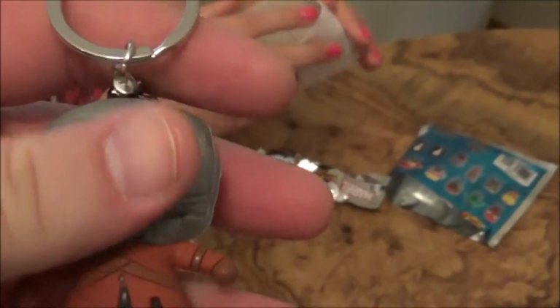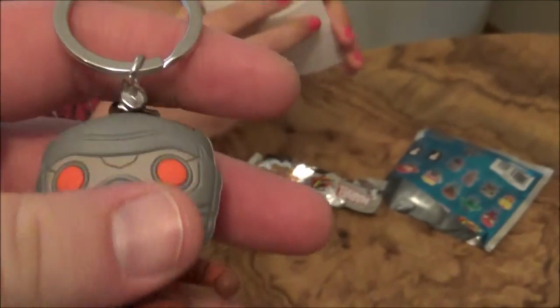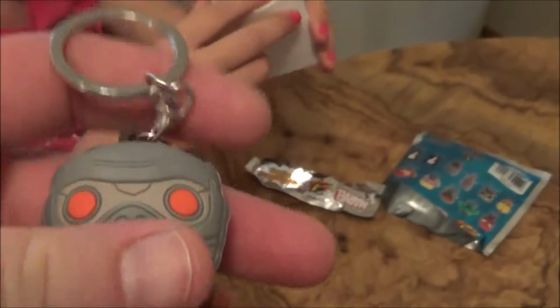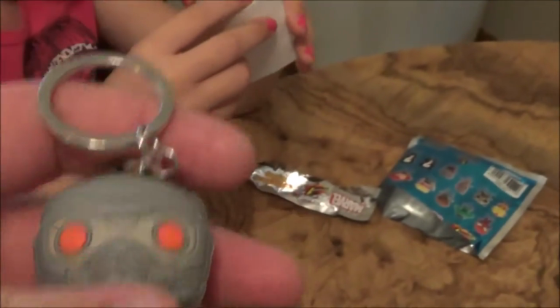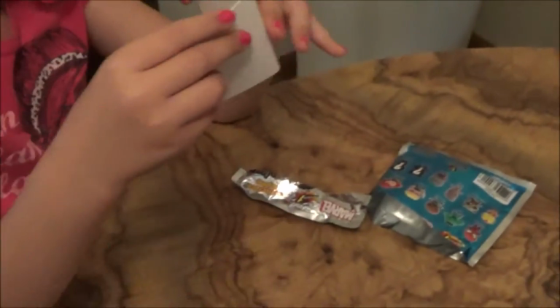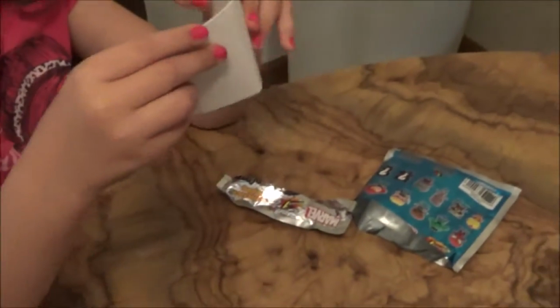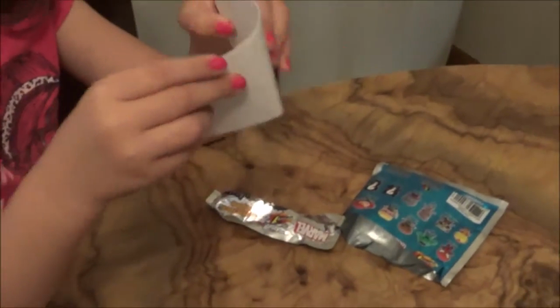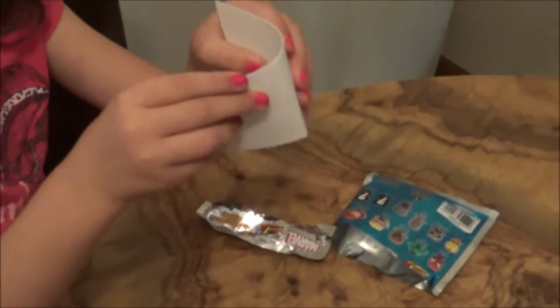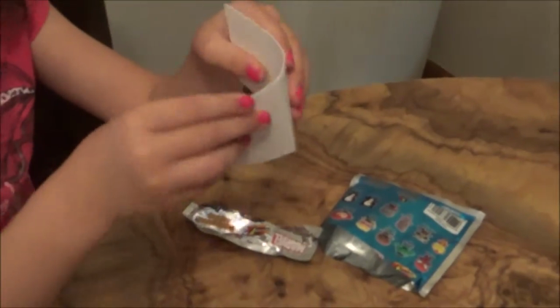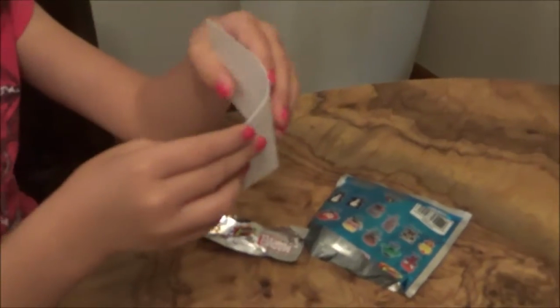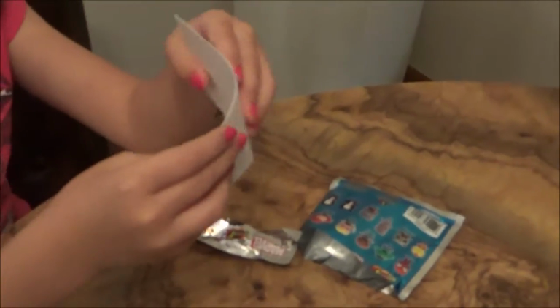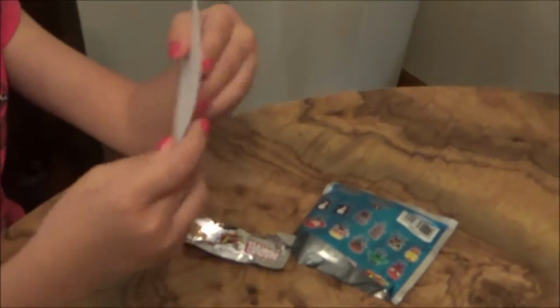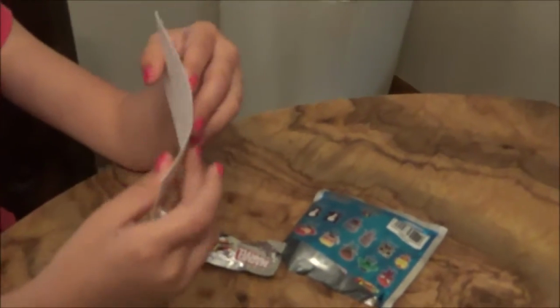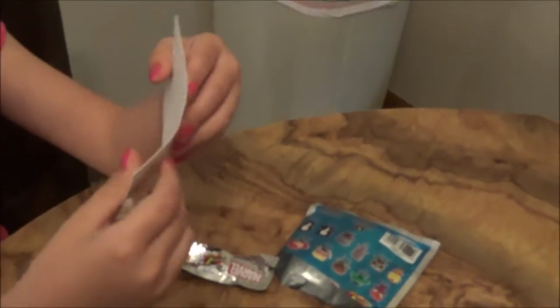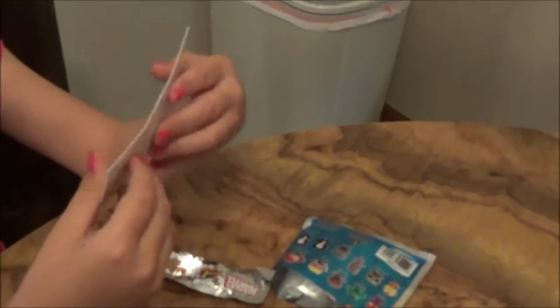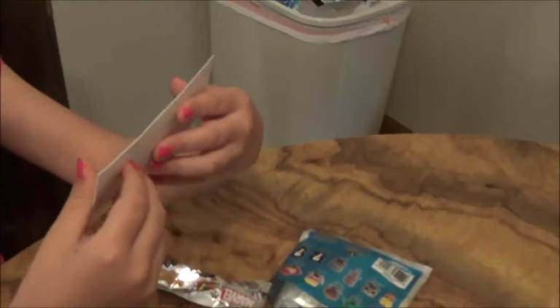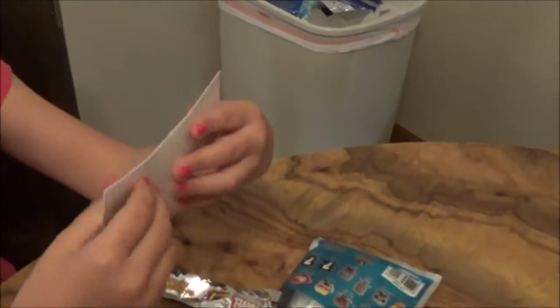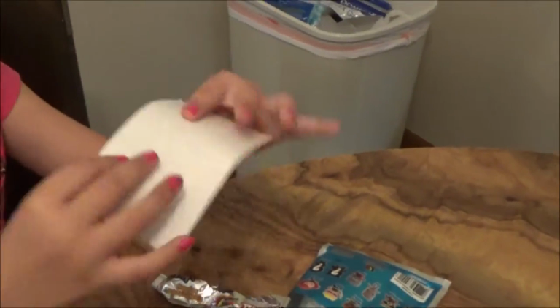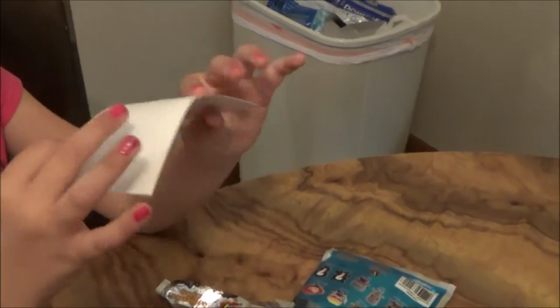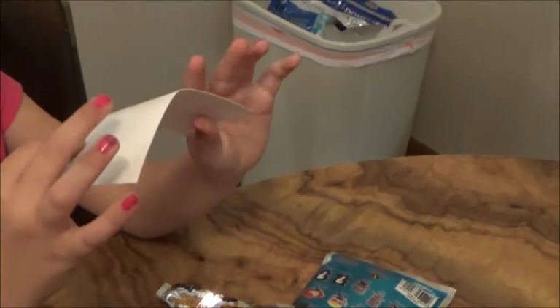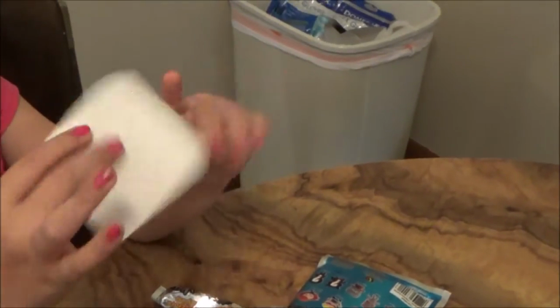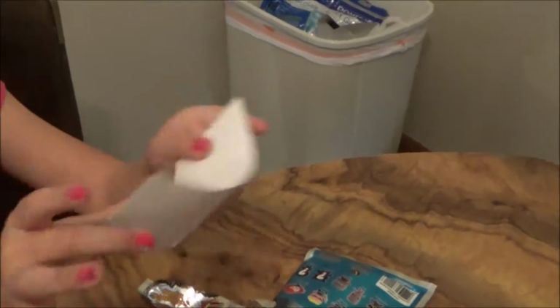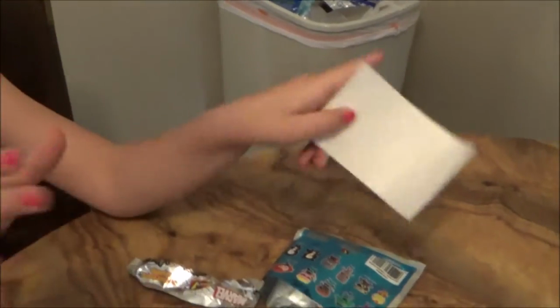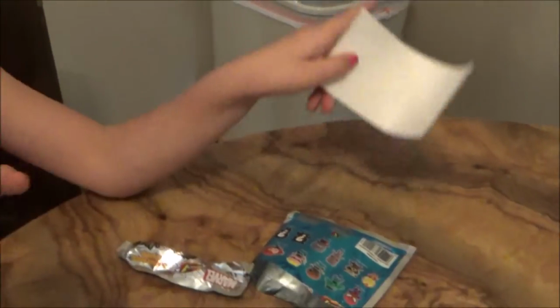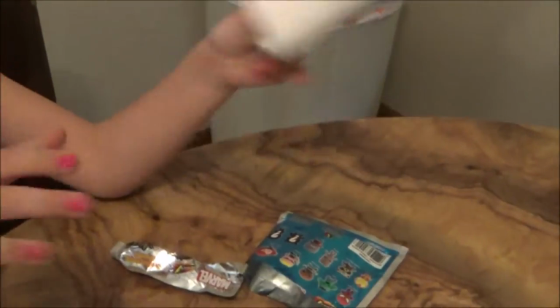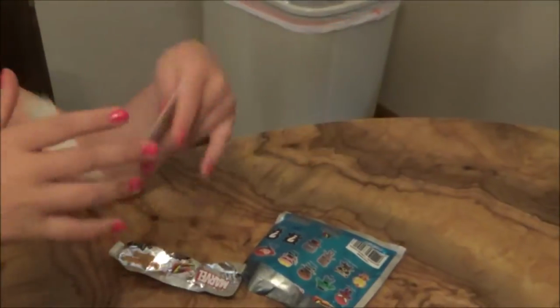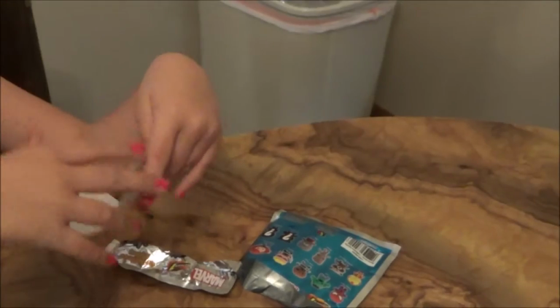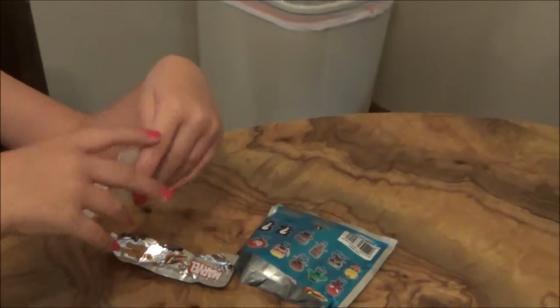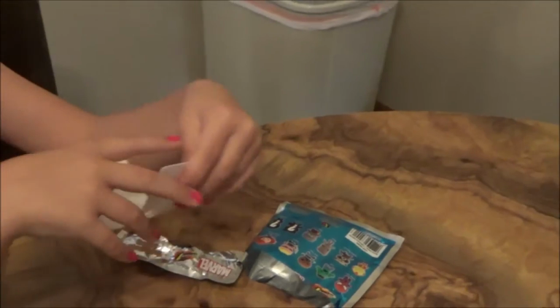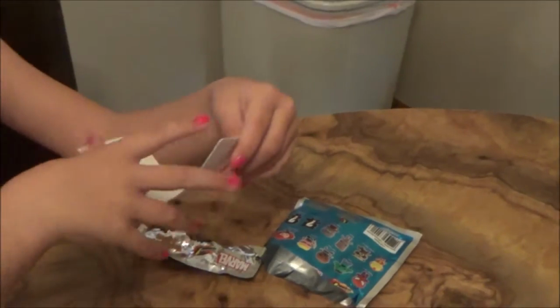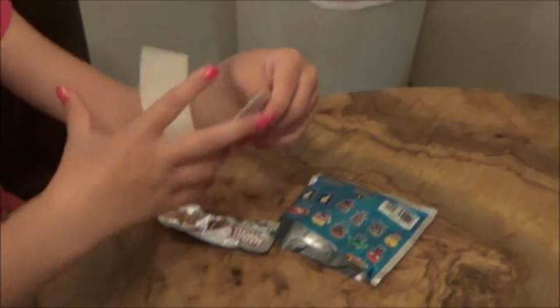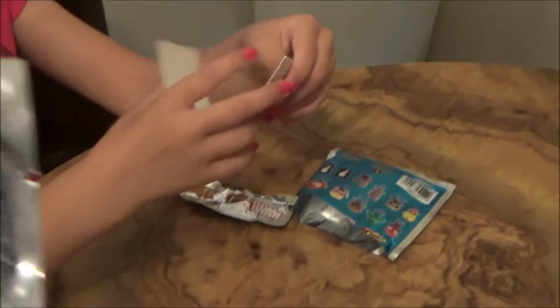Is that a card? What's that say? Is that anything? It's just cardboard. All right.